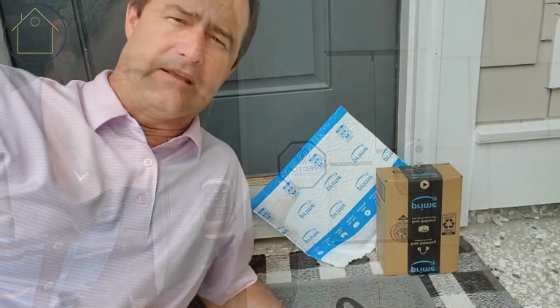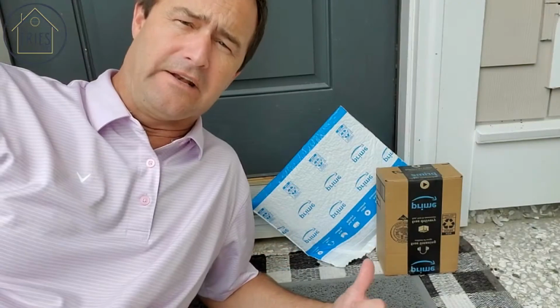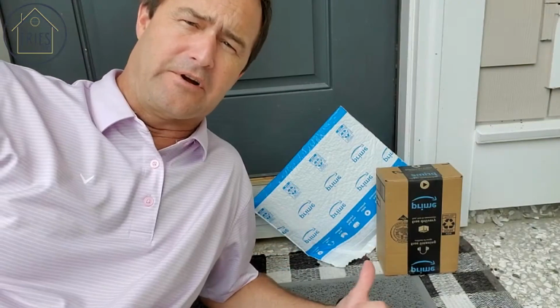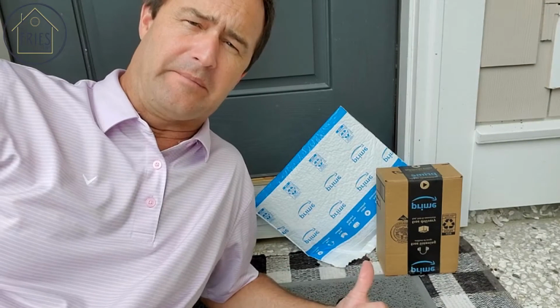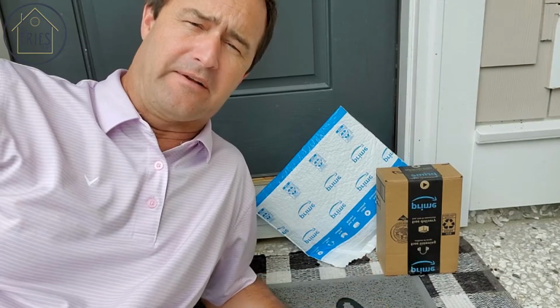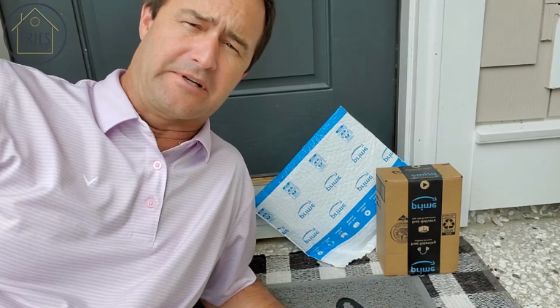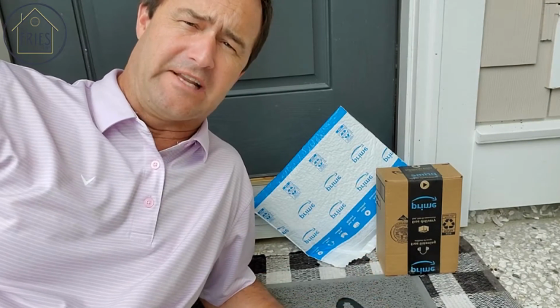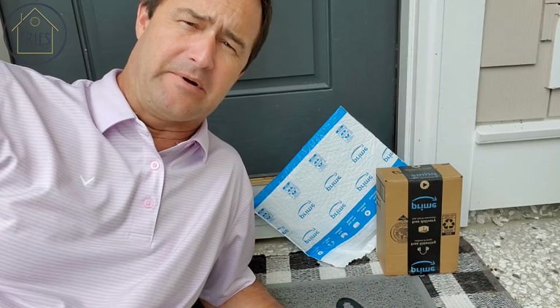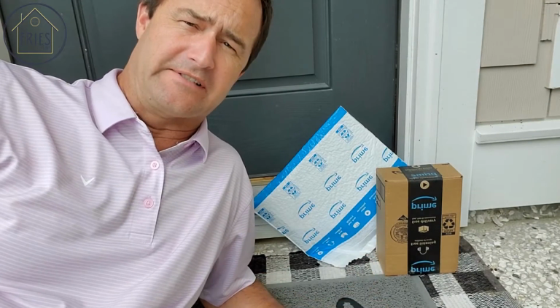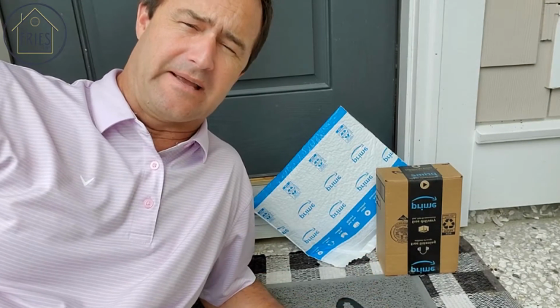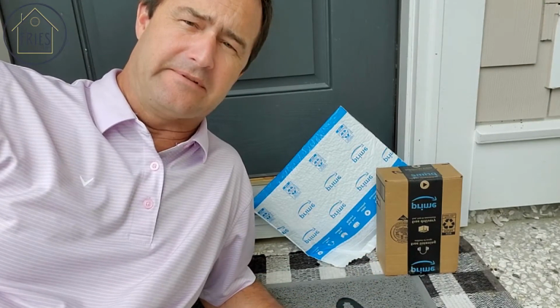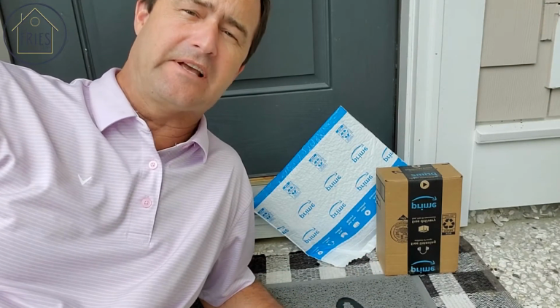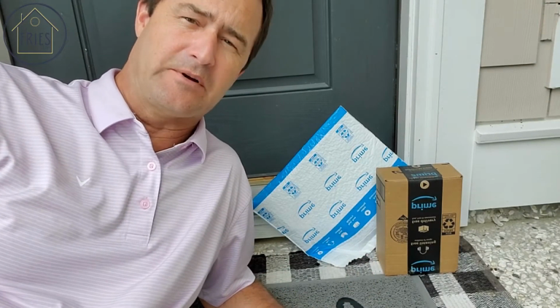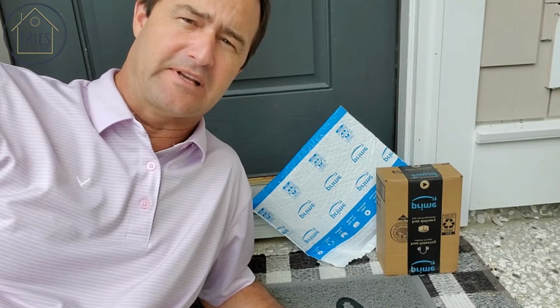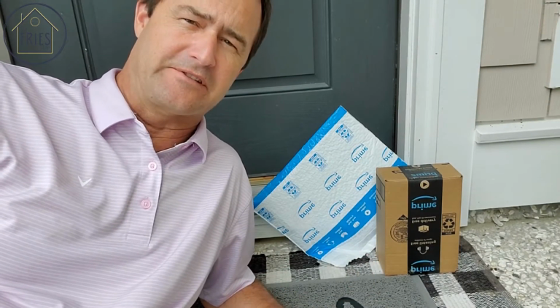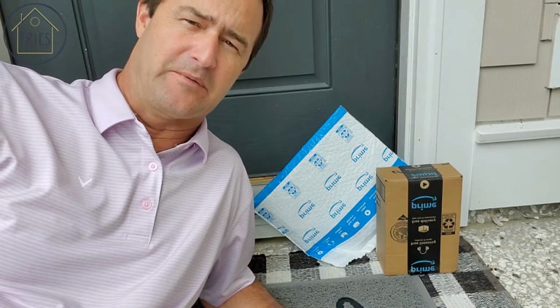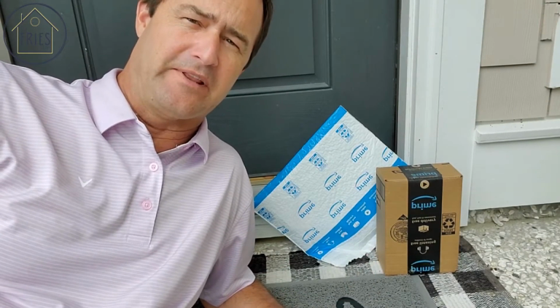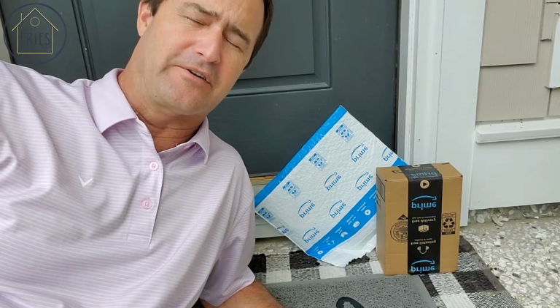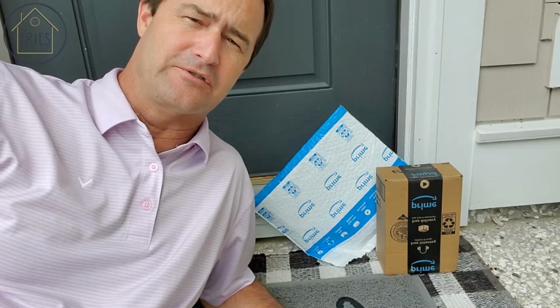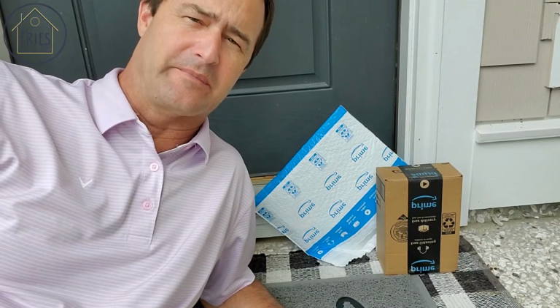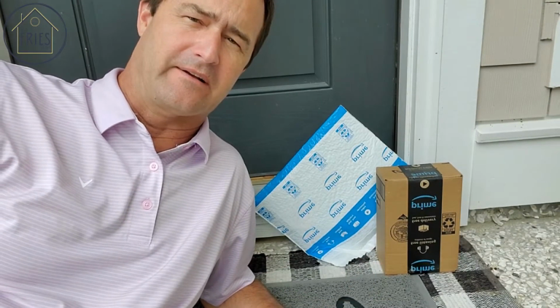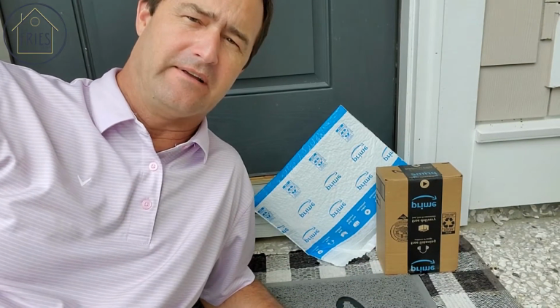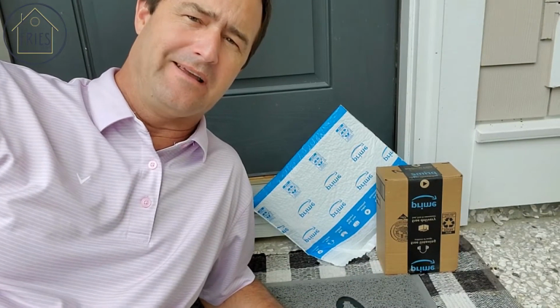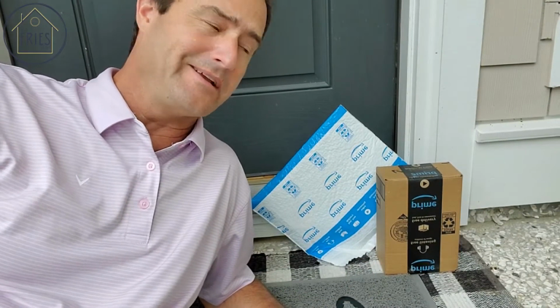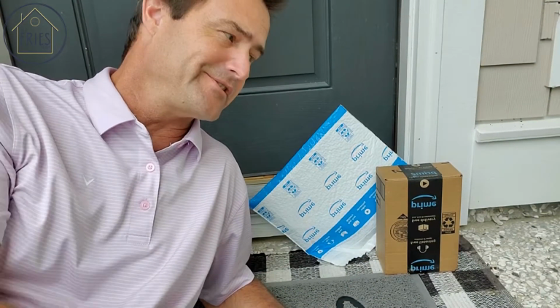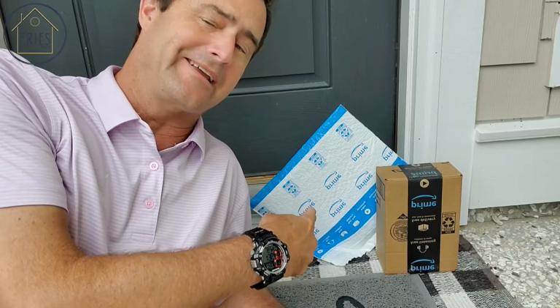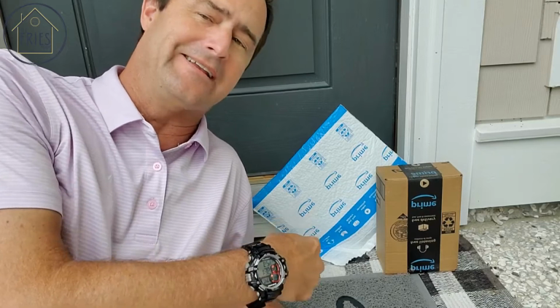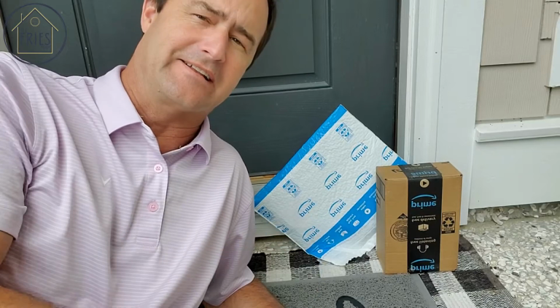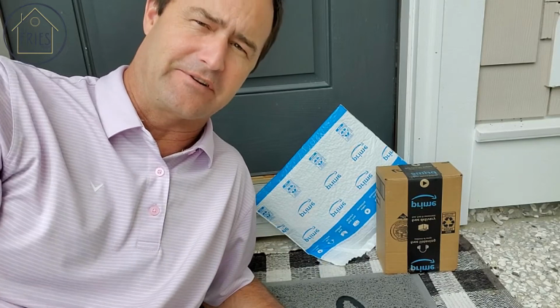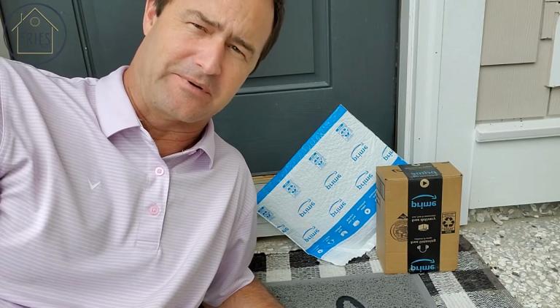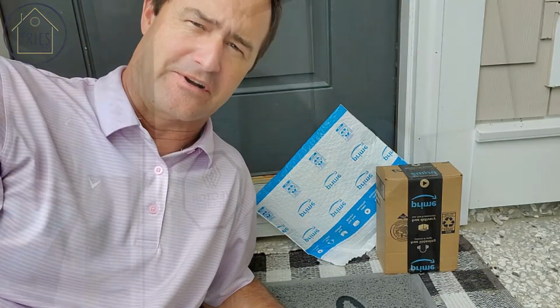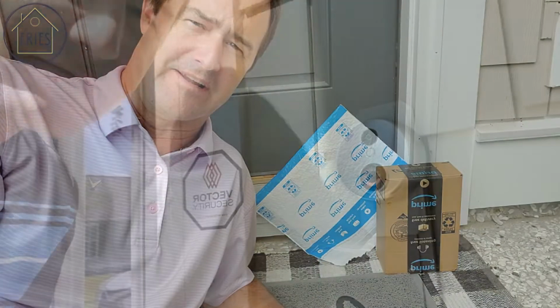If you're going to be gone for an extended period of time, tell the post office you won't be there and hold your mail, and make sure you're not getting any deliveries while you're gone either.